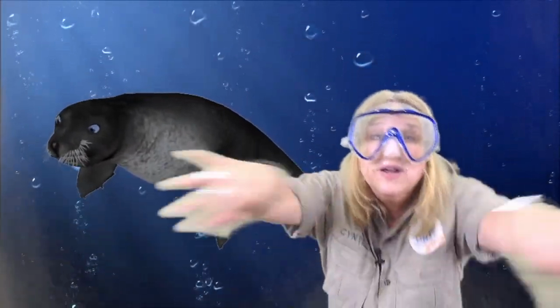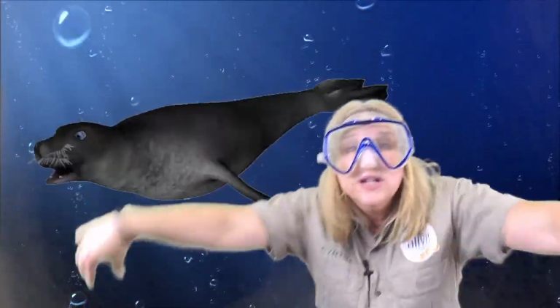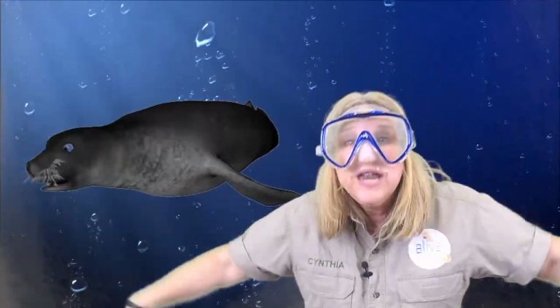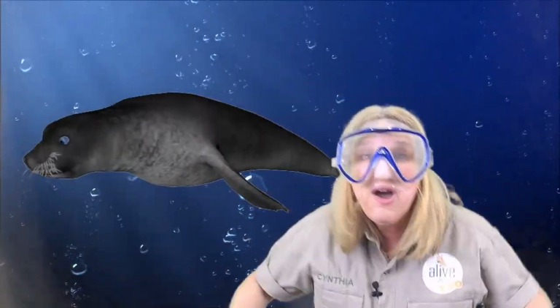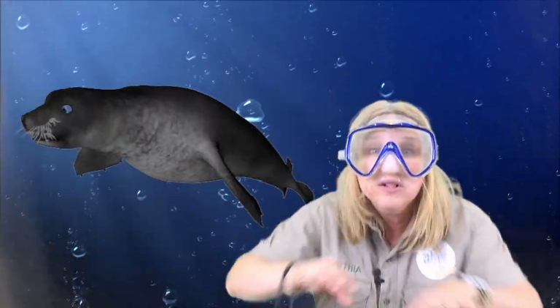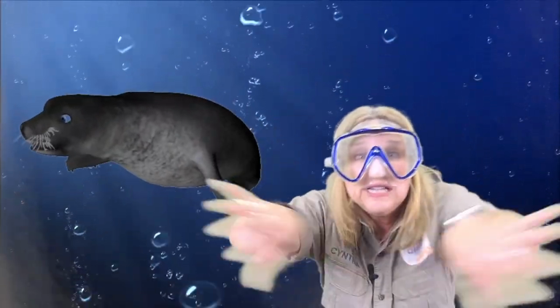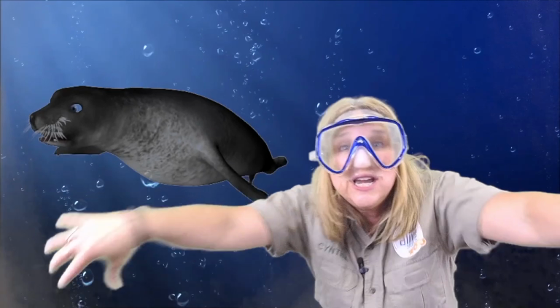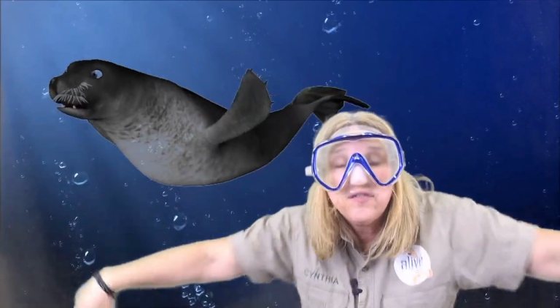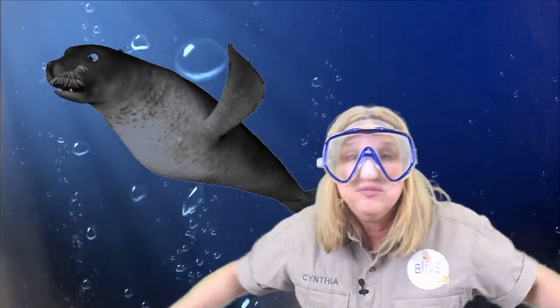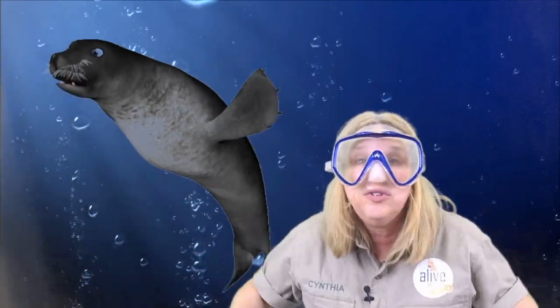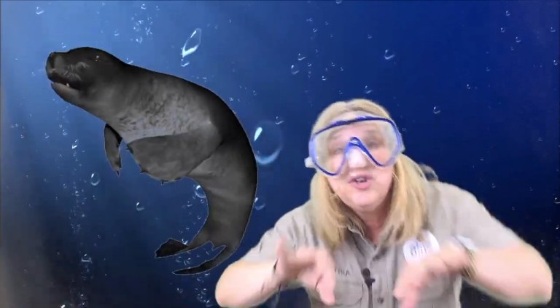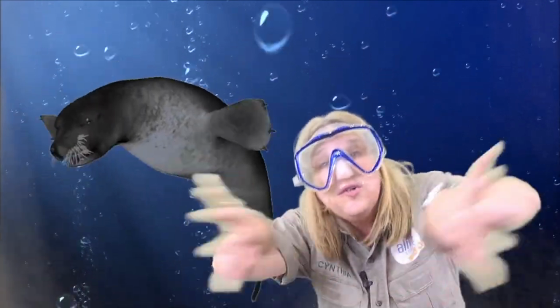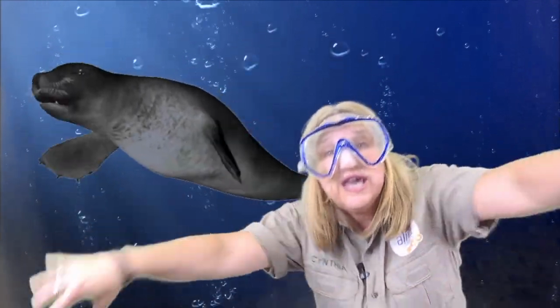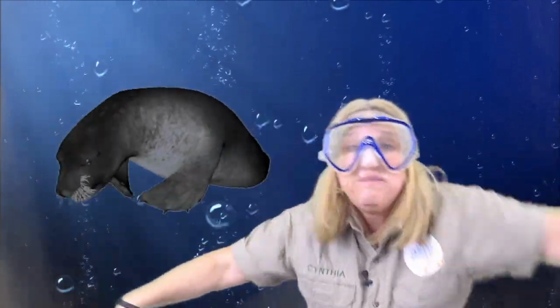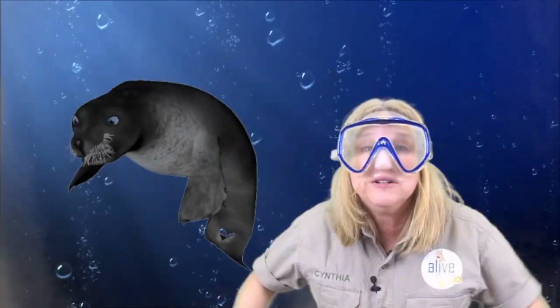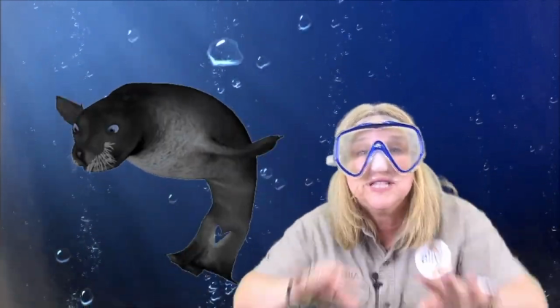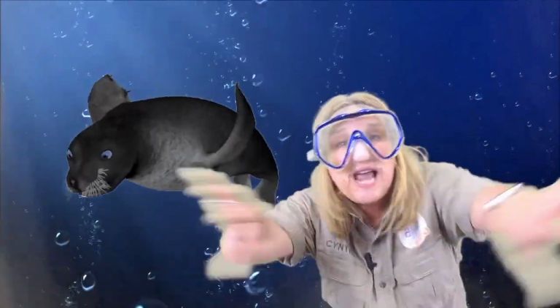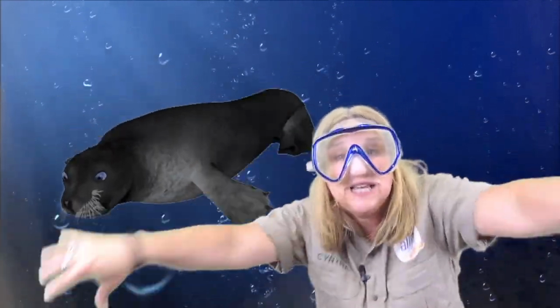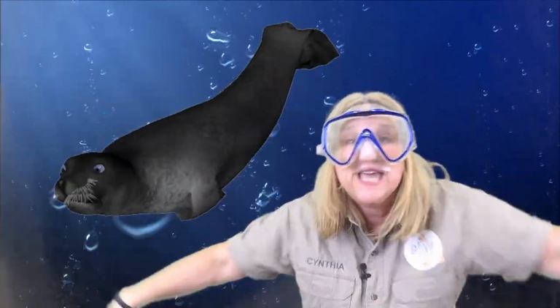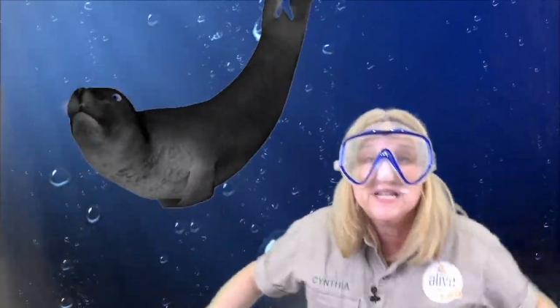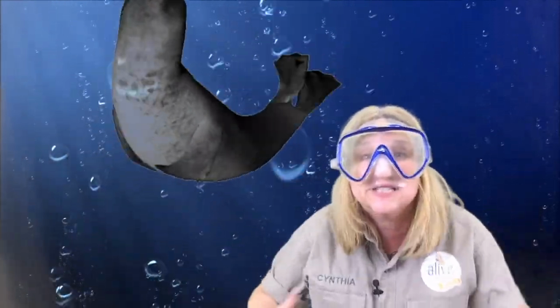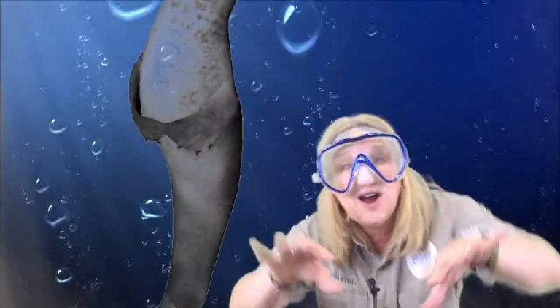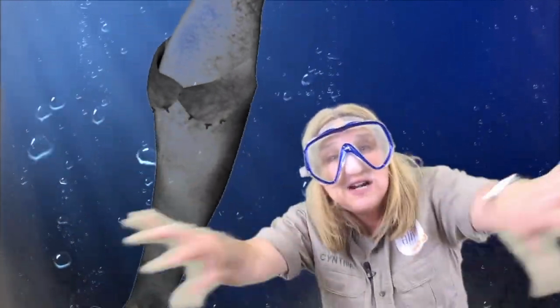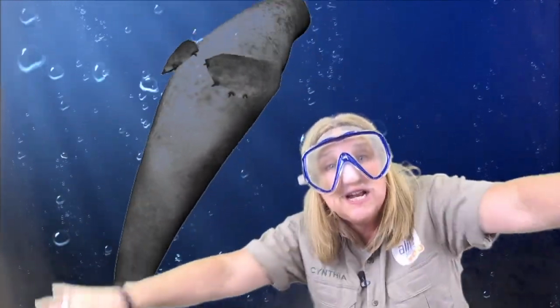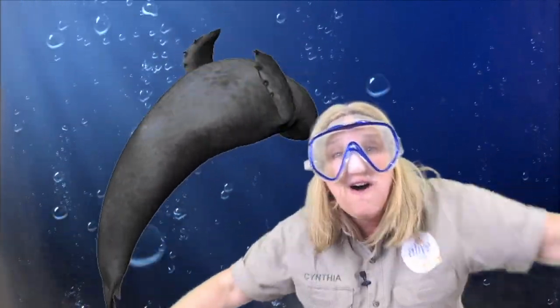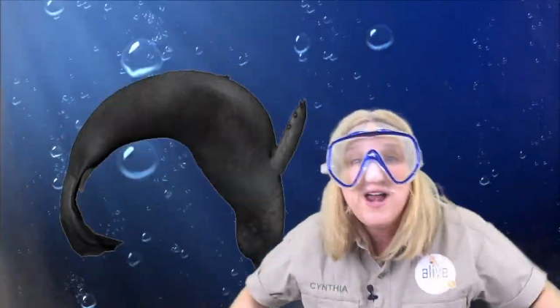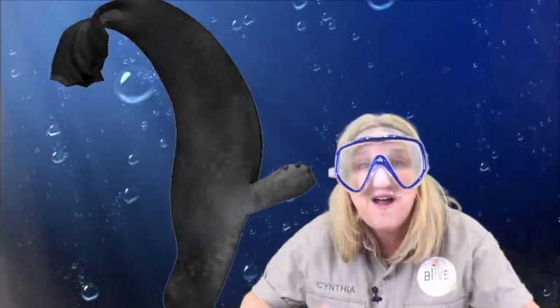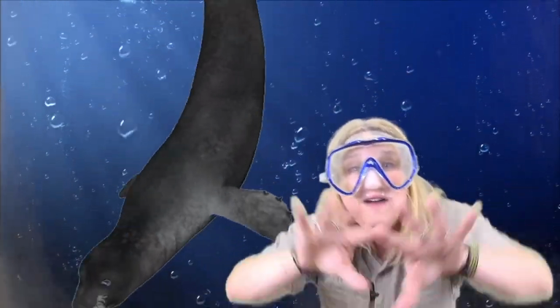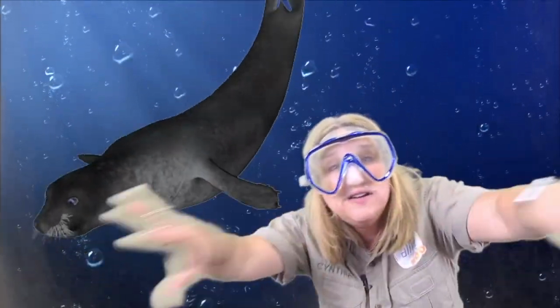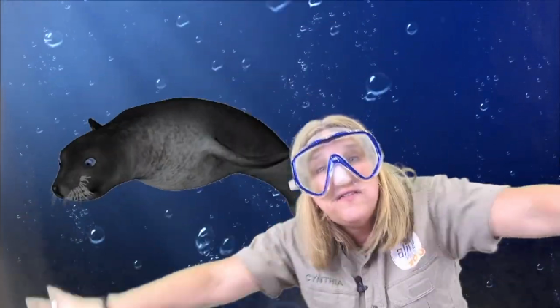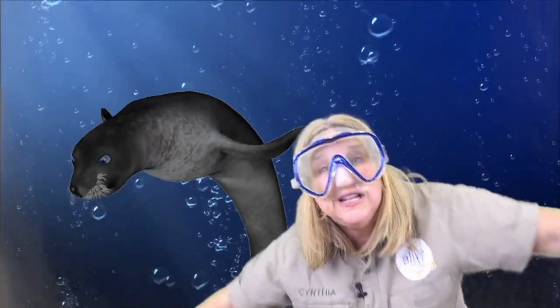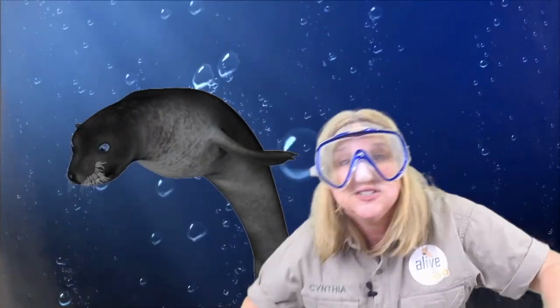Now let's hear from Zookeeper Zach to get us started on our adventure!